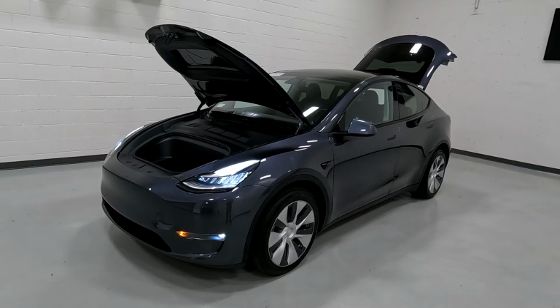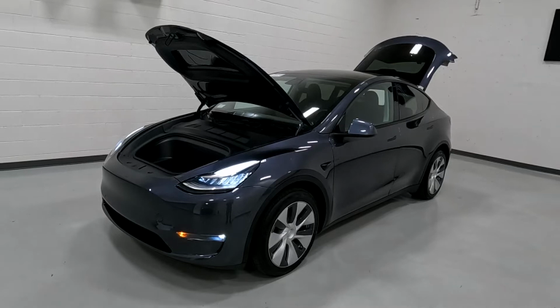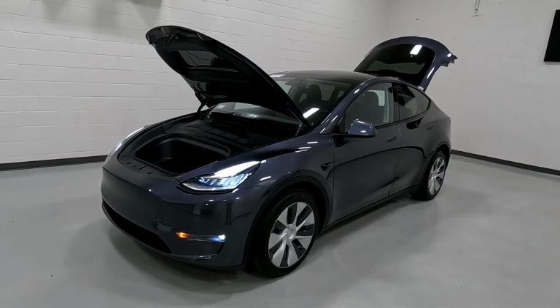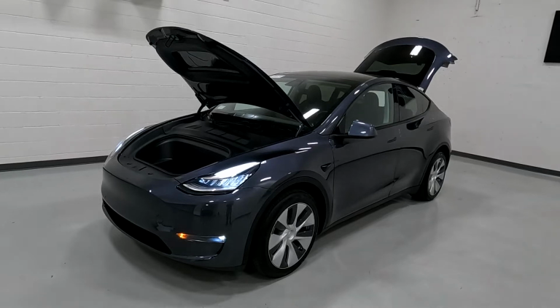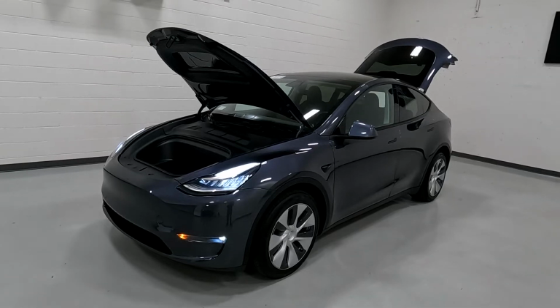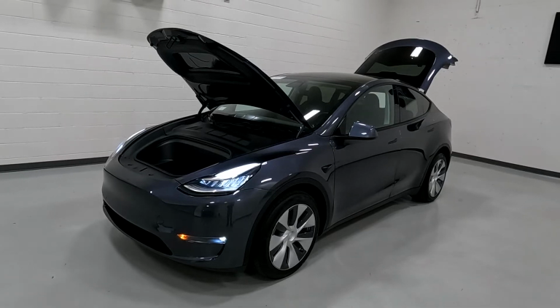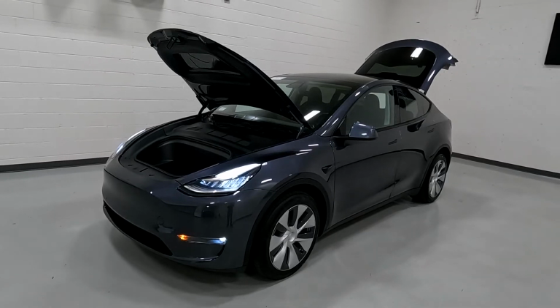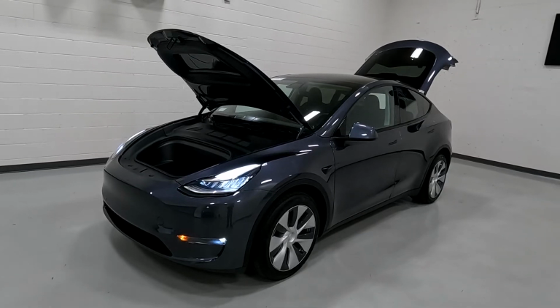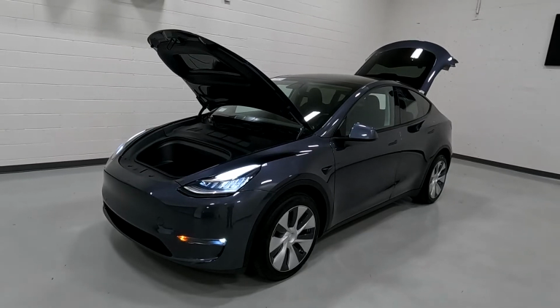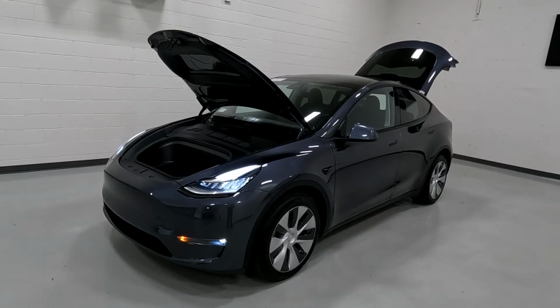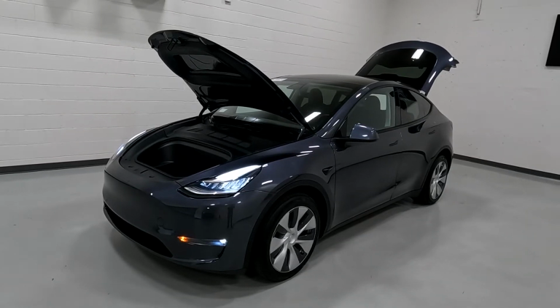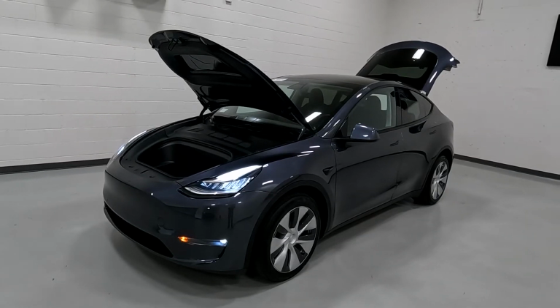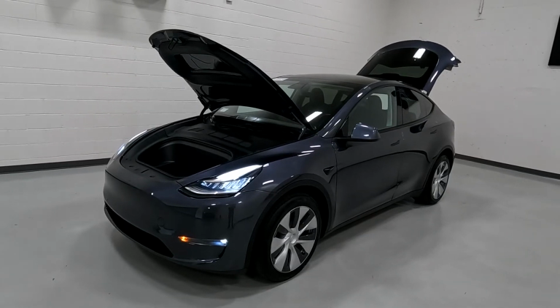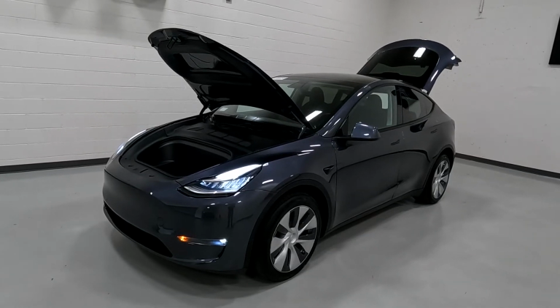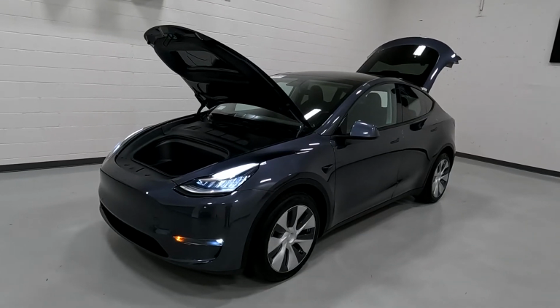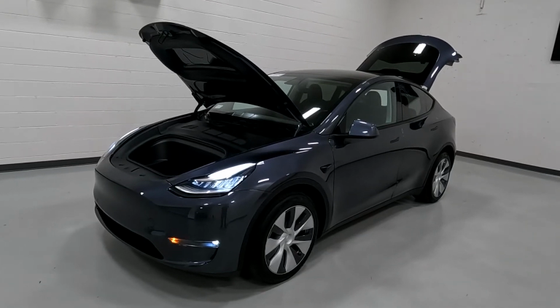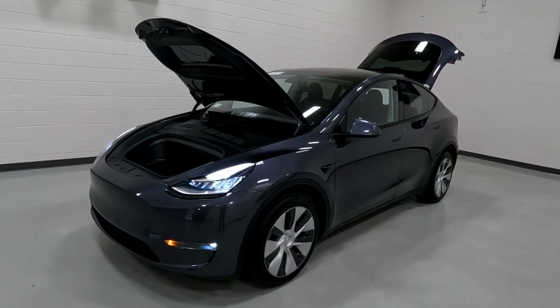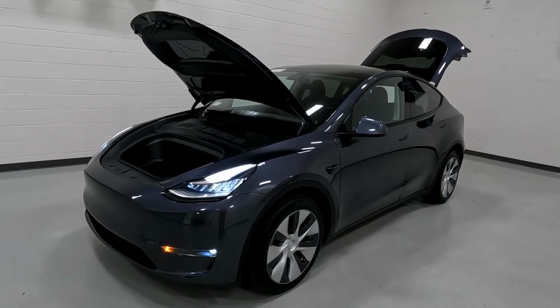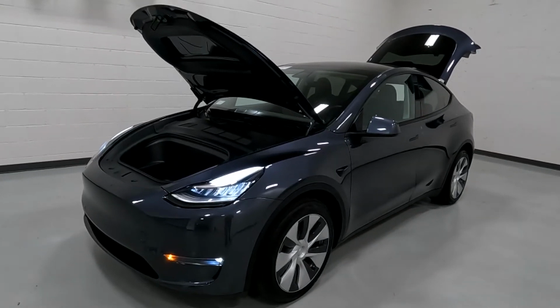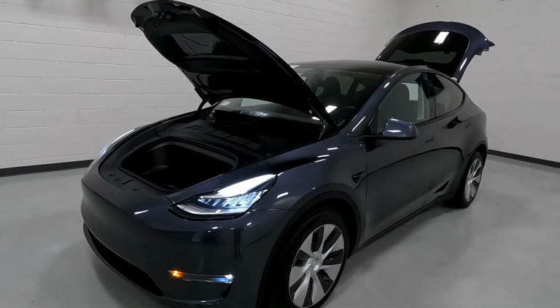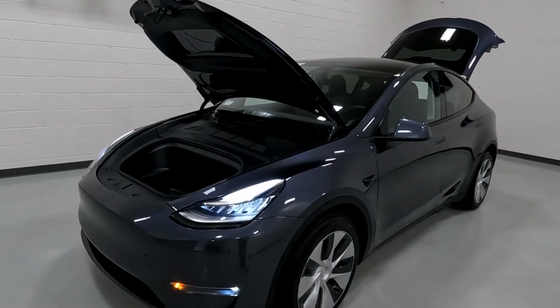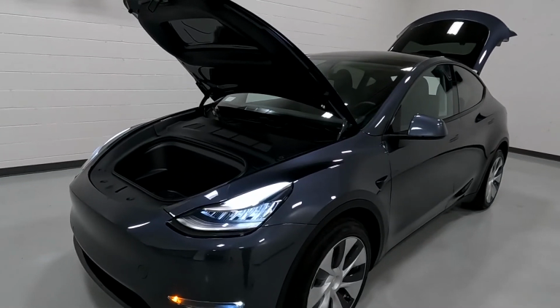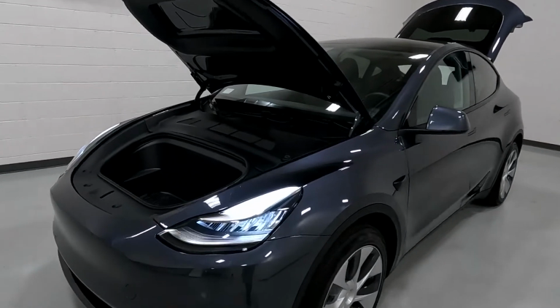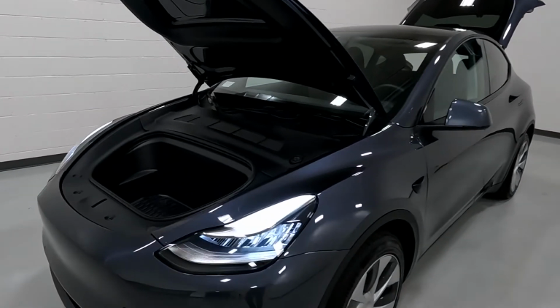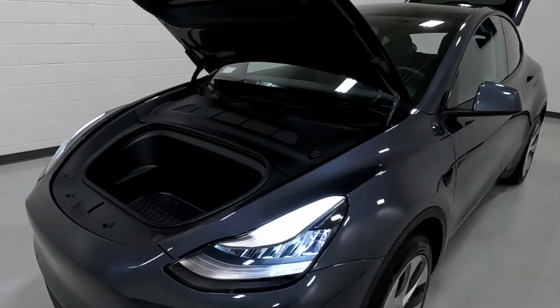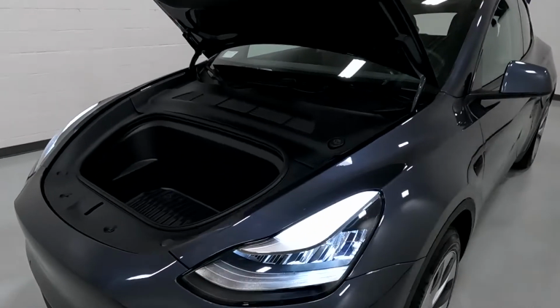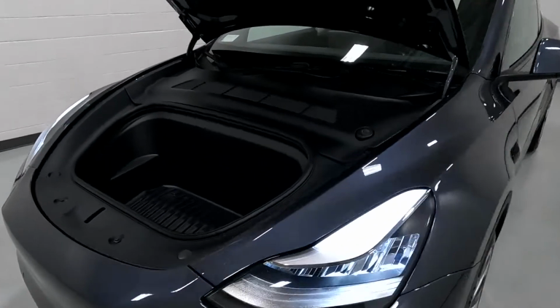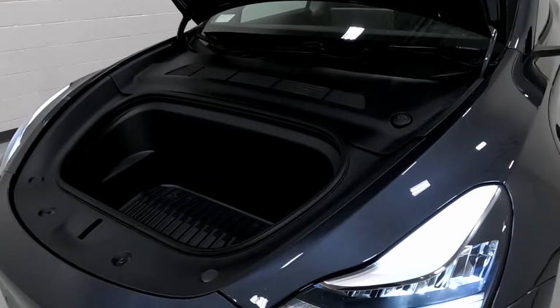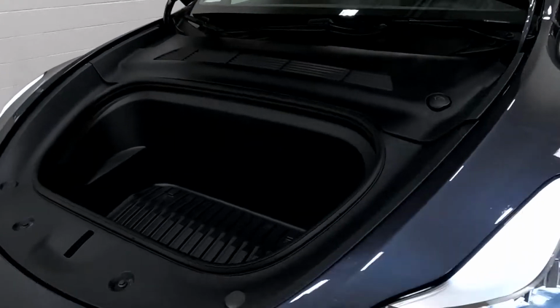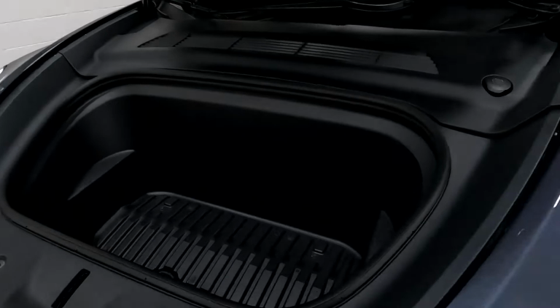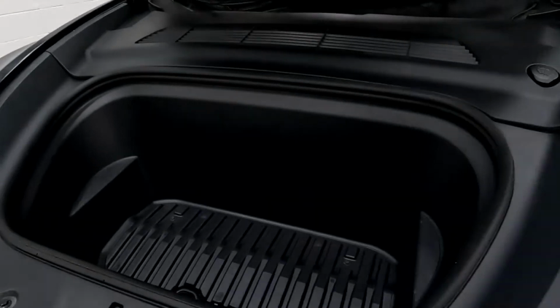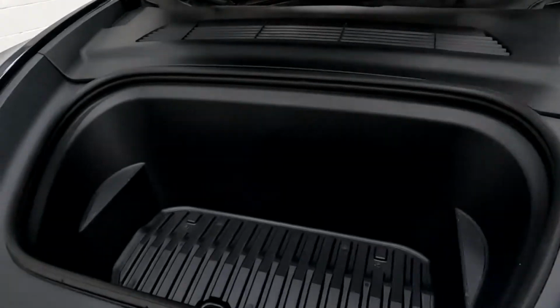Hello everyone, today we have a 2020 Tesla Model Y. This is an all-wheel drive, dual motor.